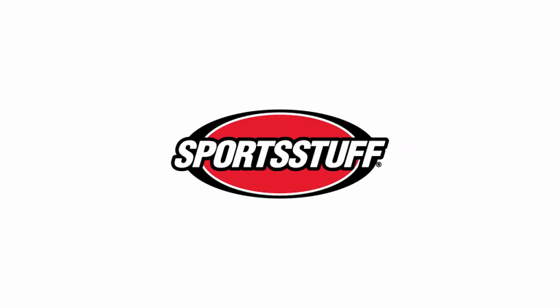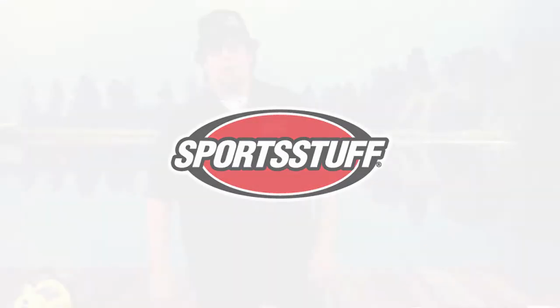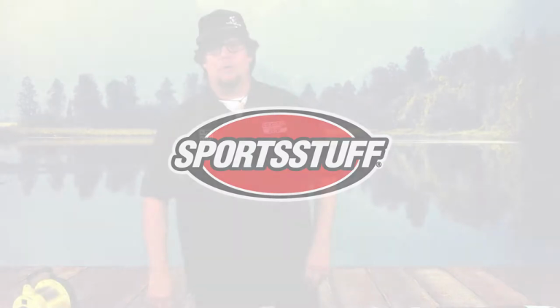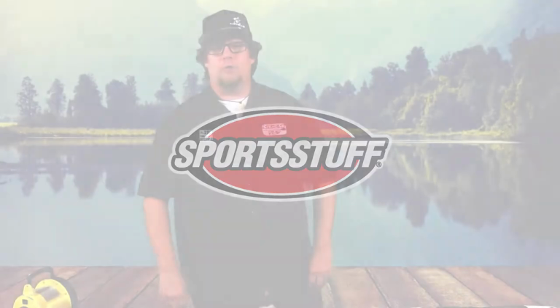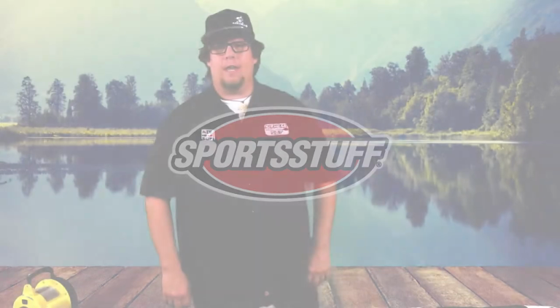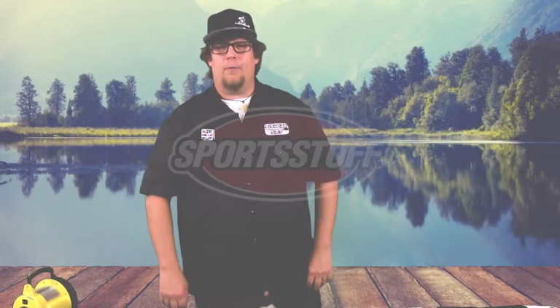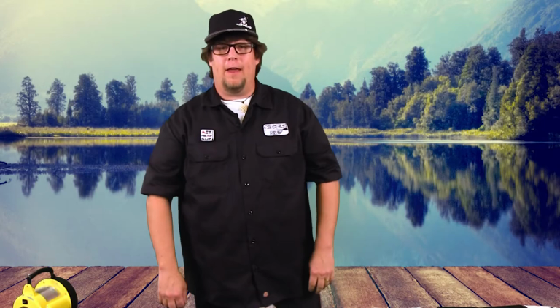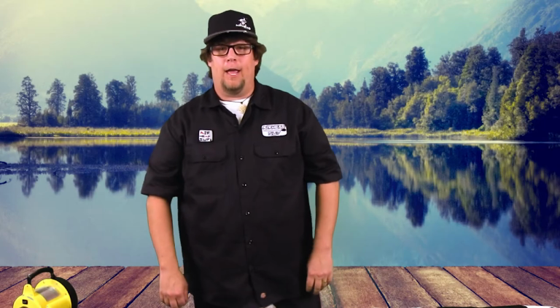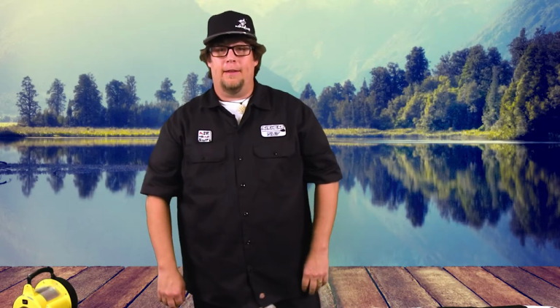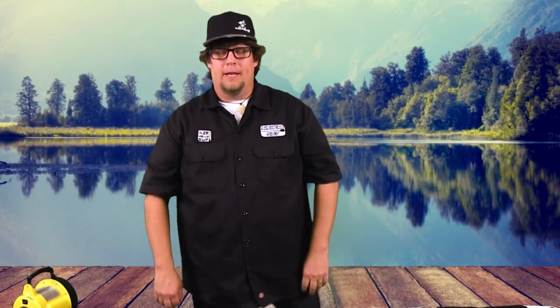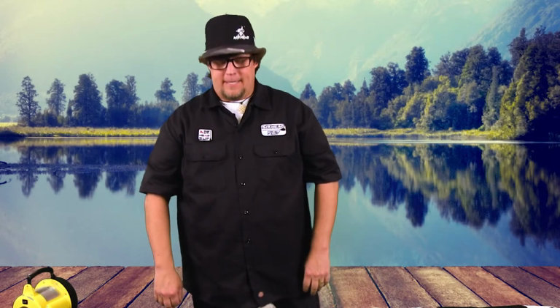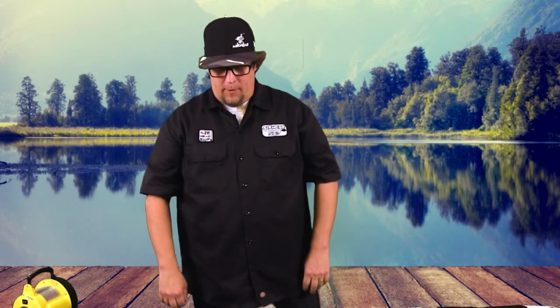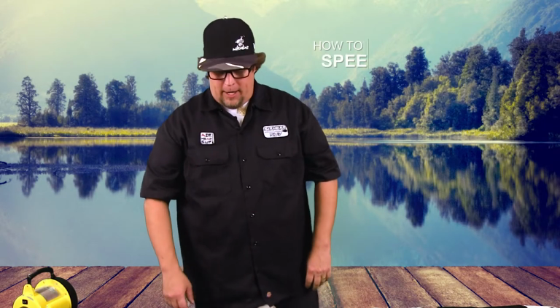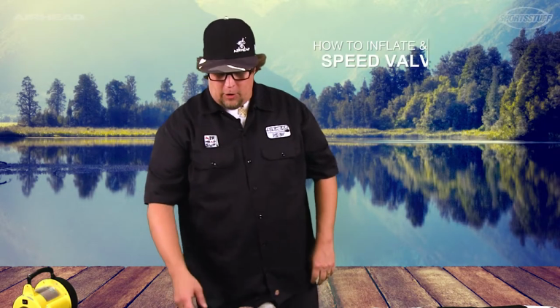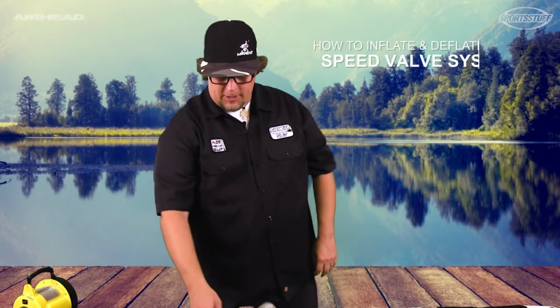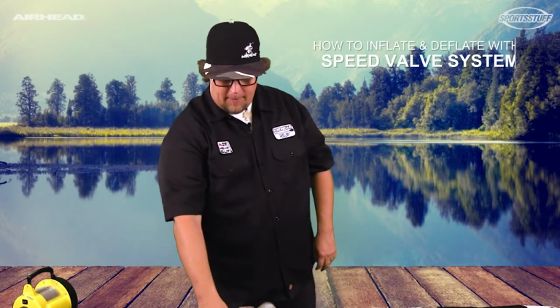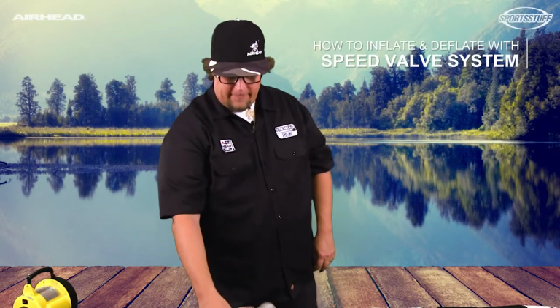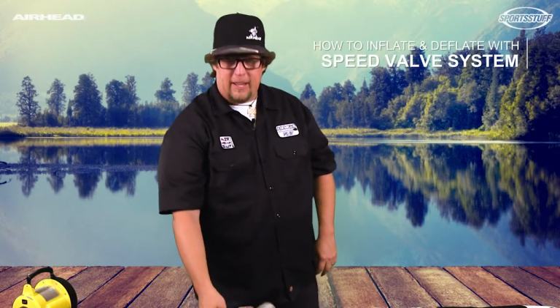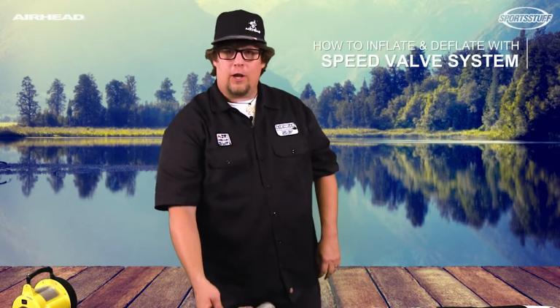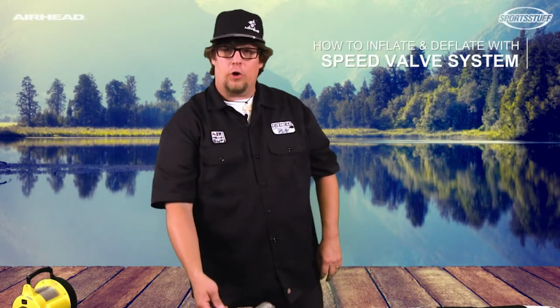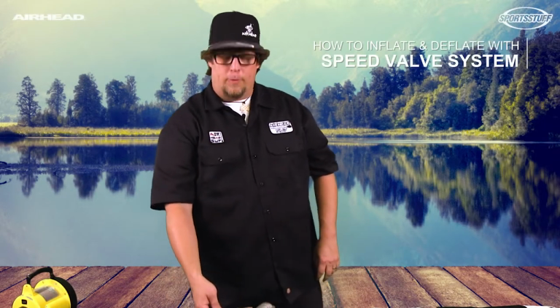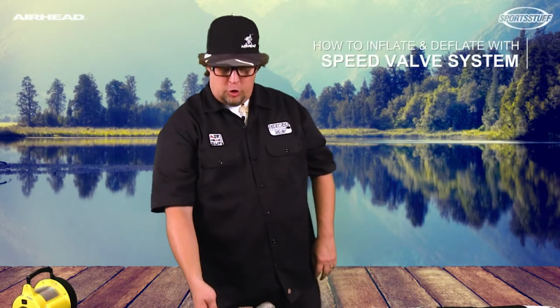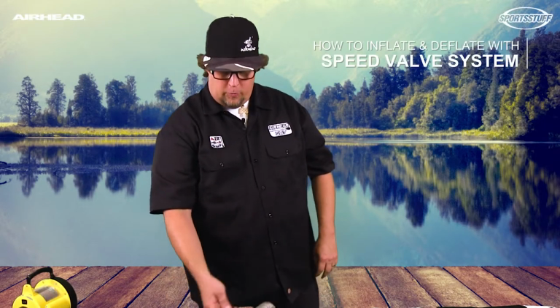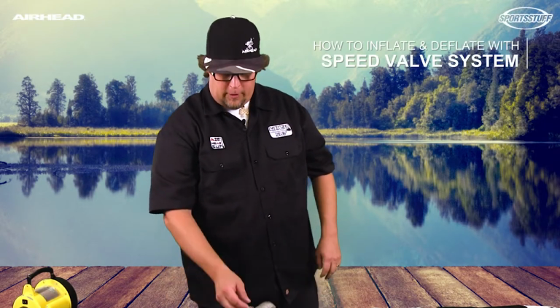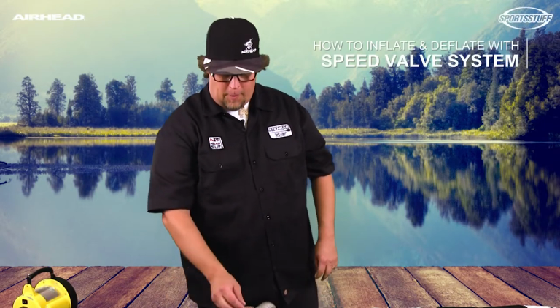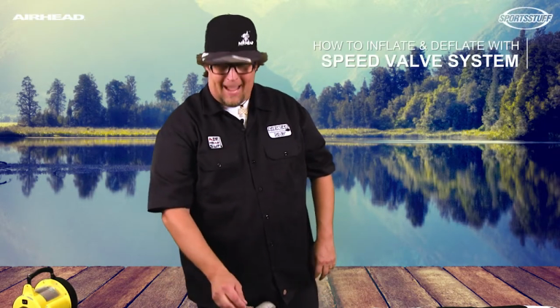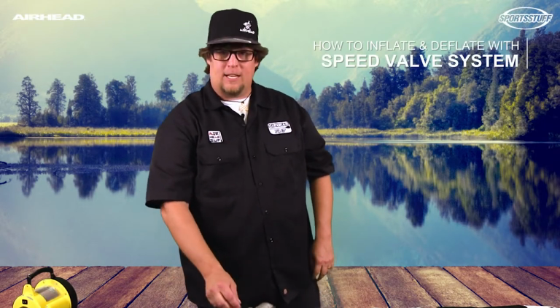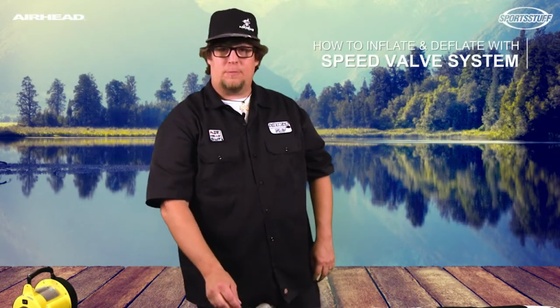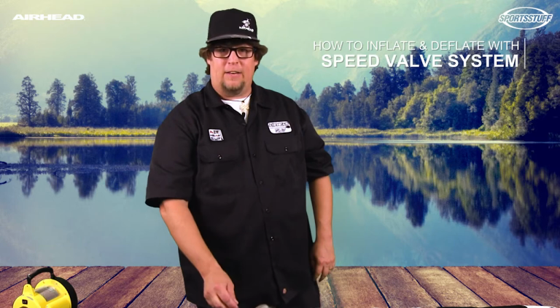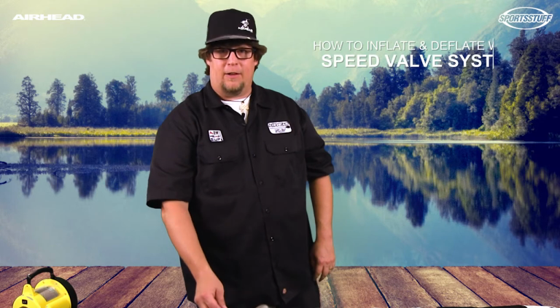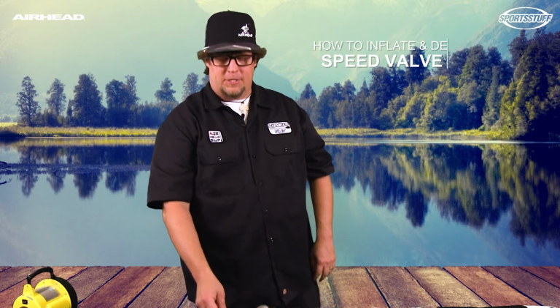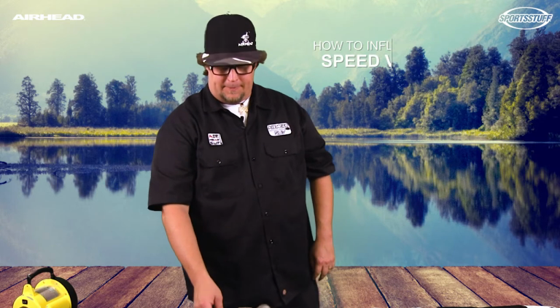Hello, it's Greg again with Airhead. Today we are going to talk about inflating our towable tube with our patented speed valve system.